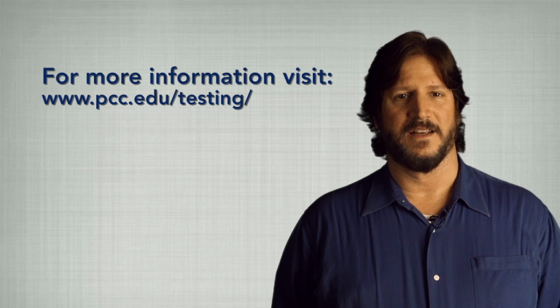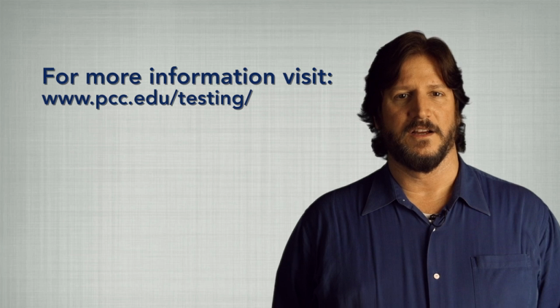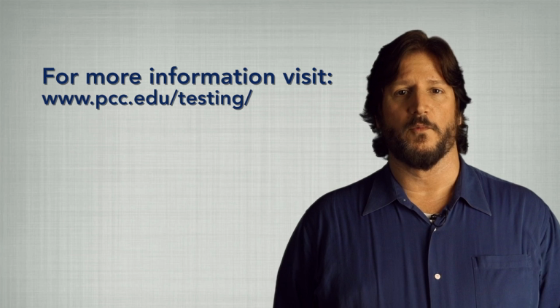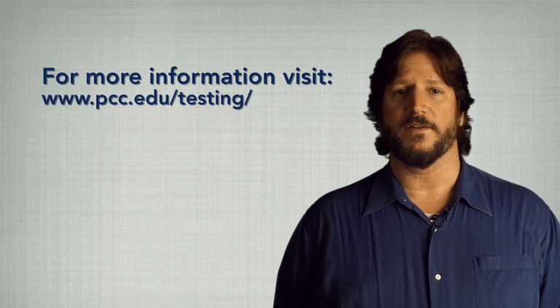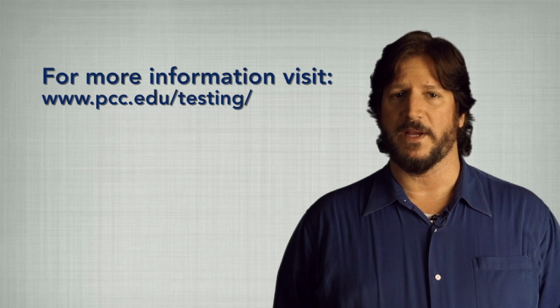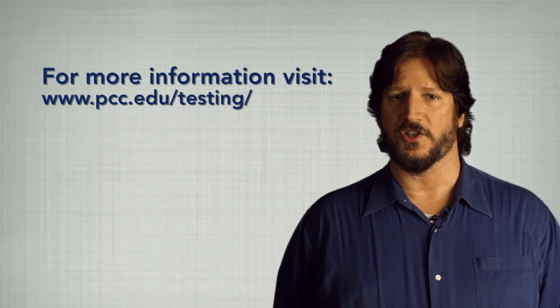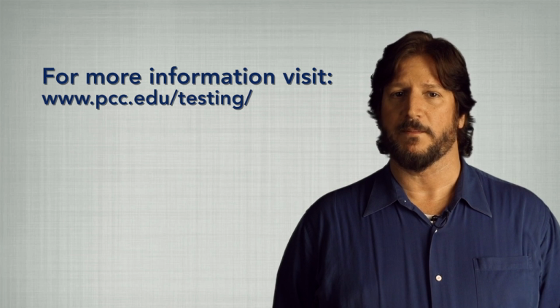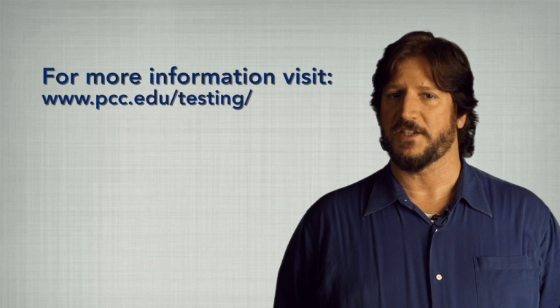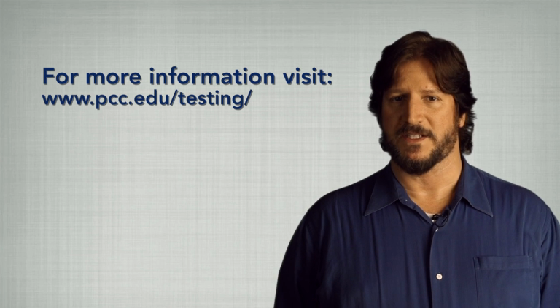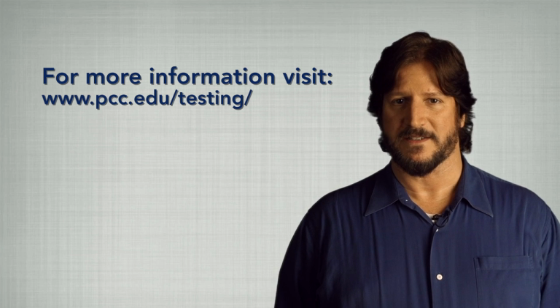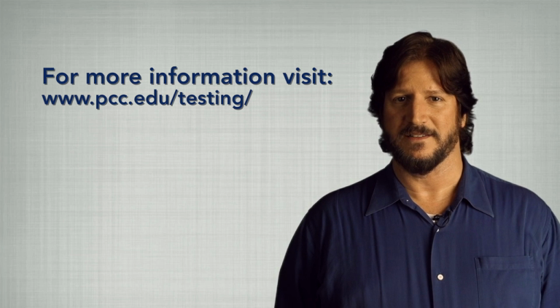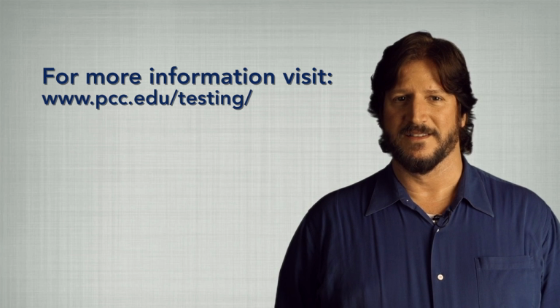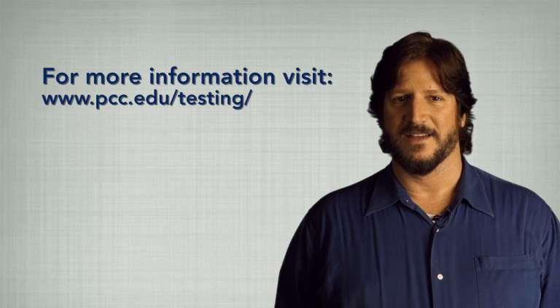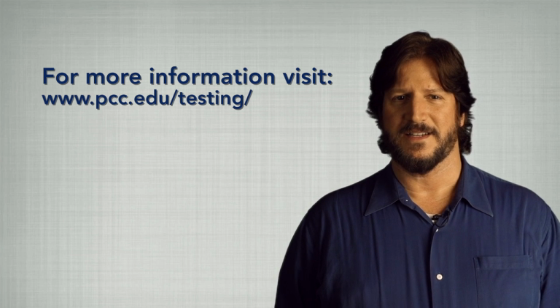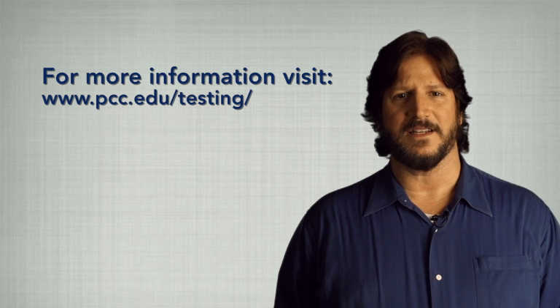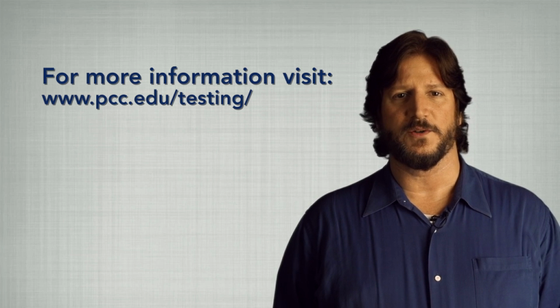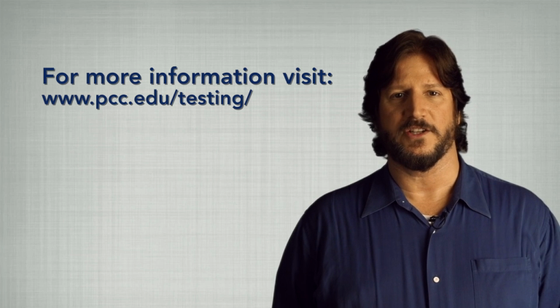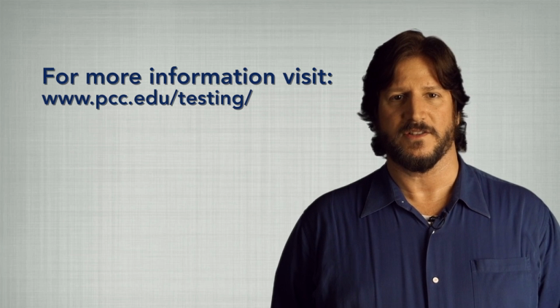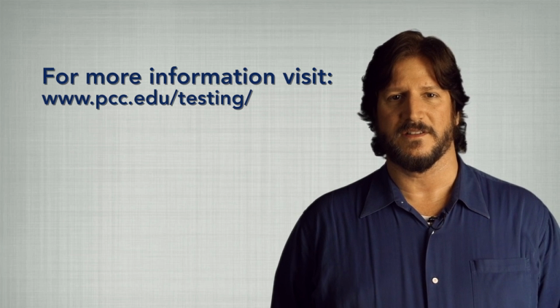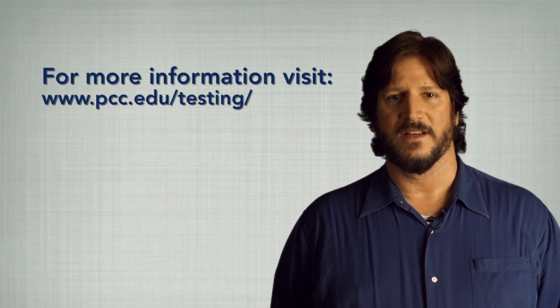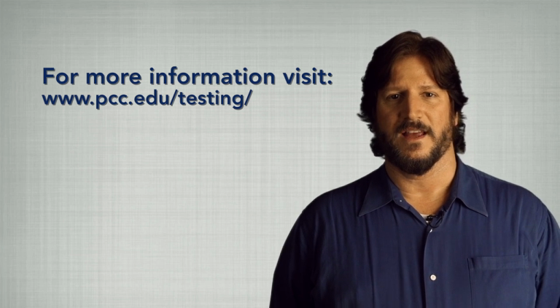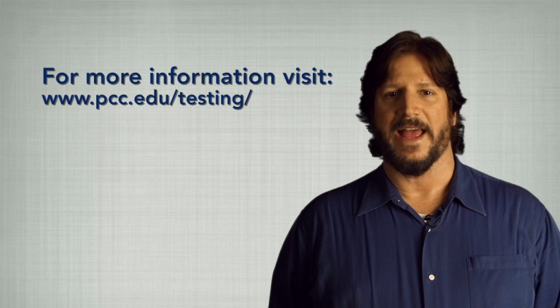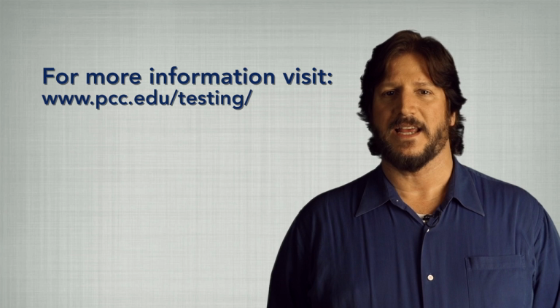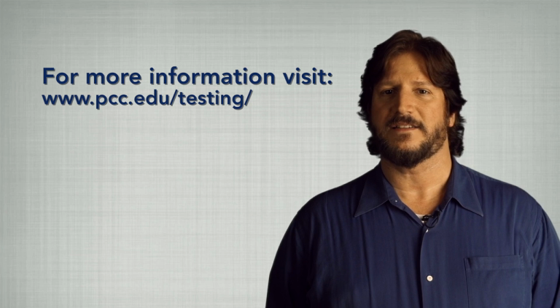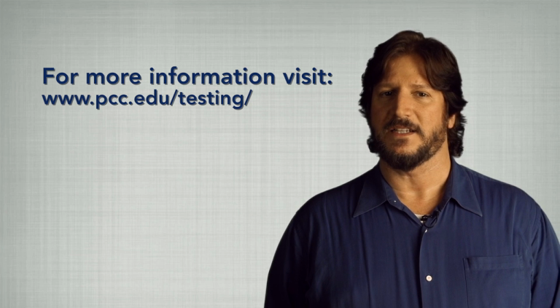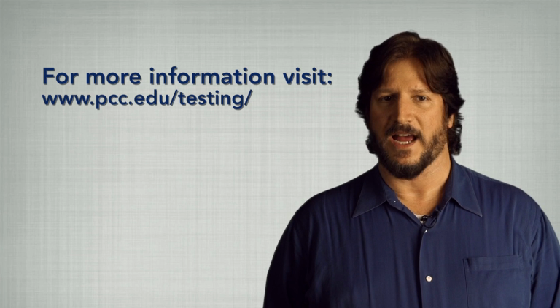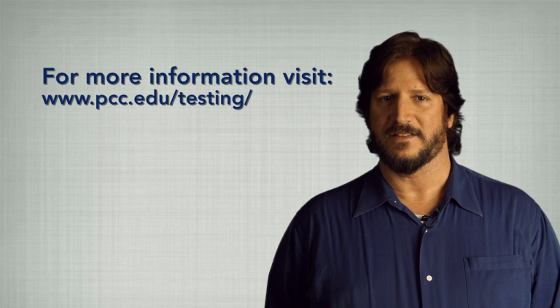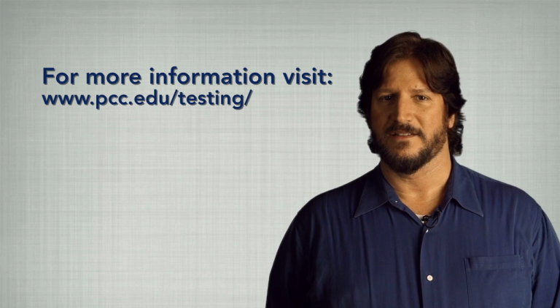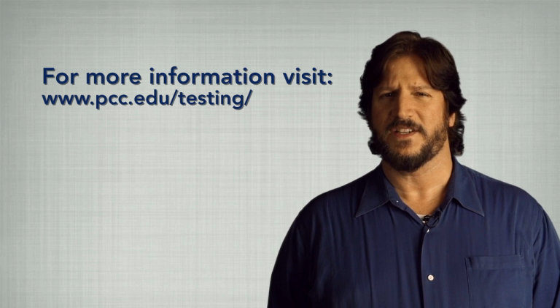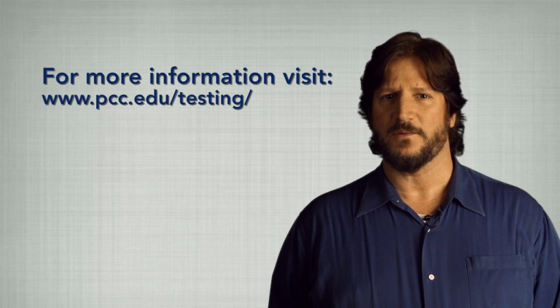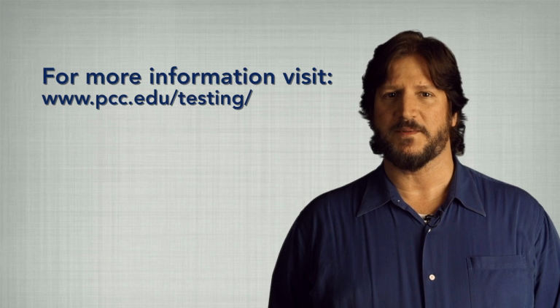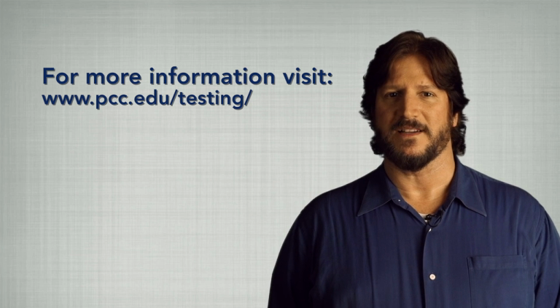For more information about placement testing, testing locations, and test study guides, visit the website.